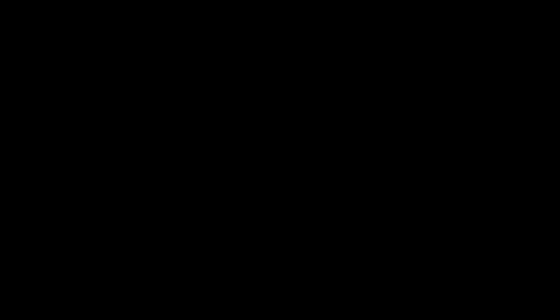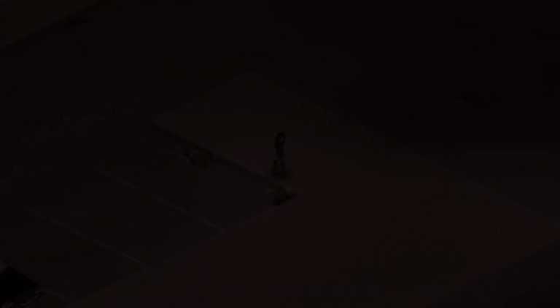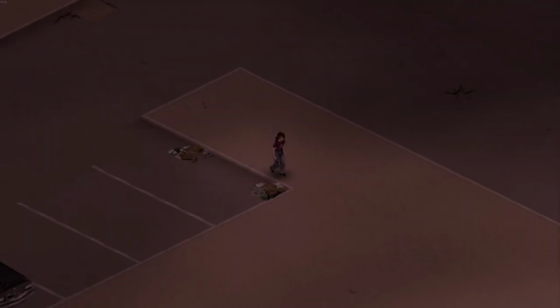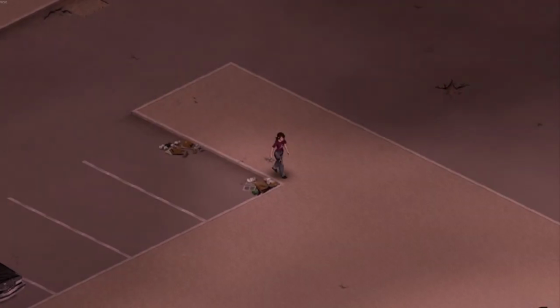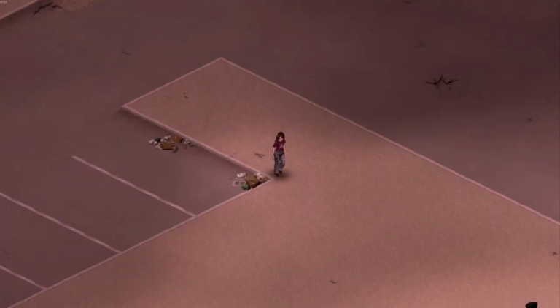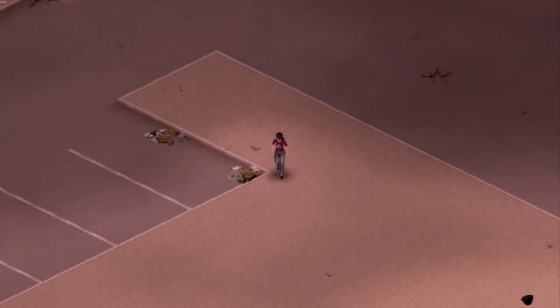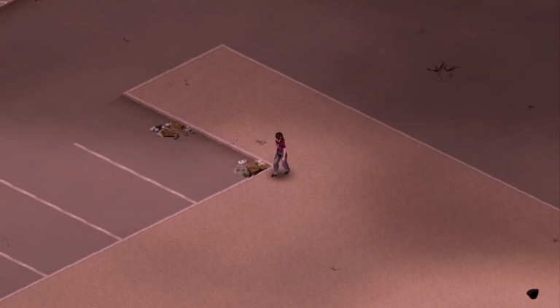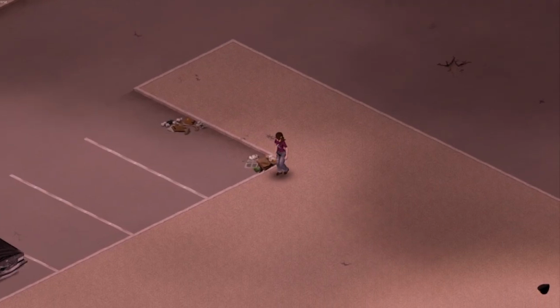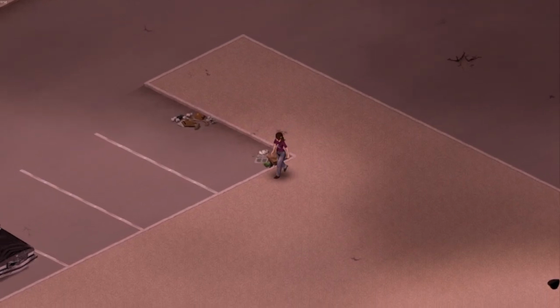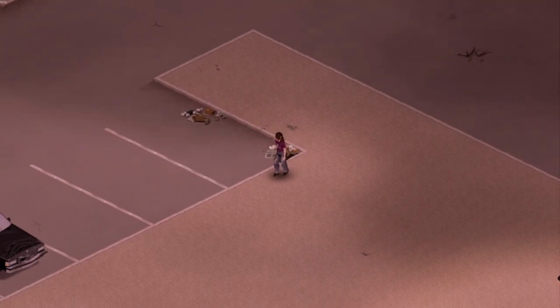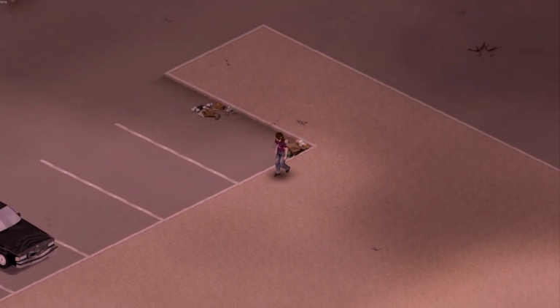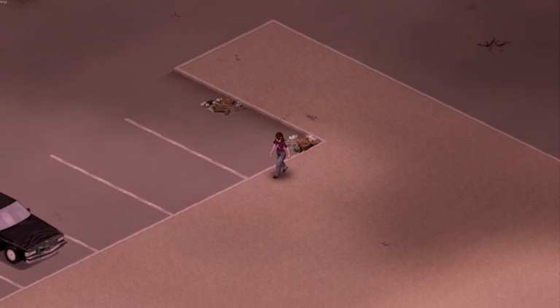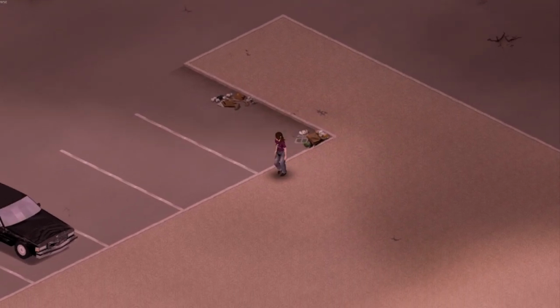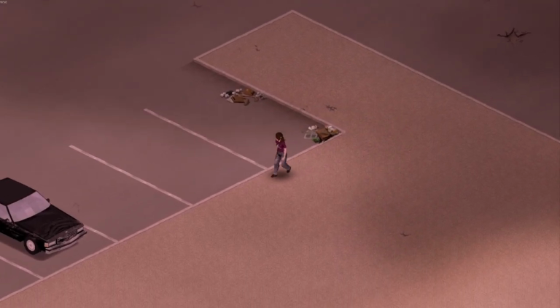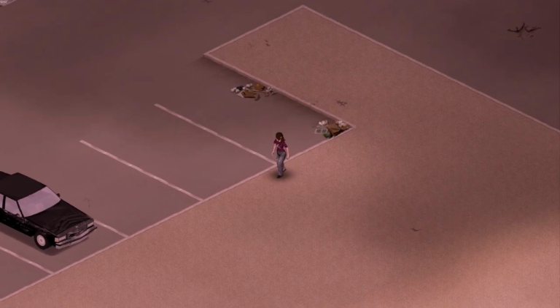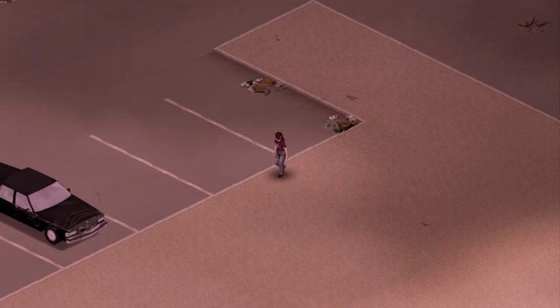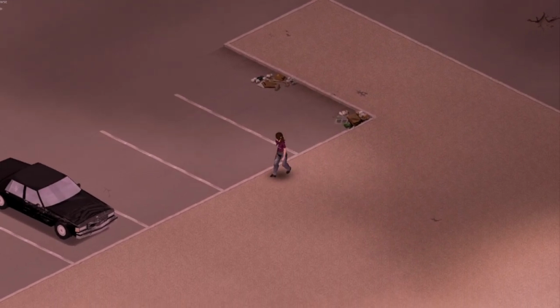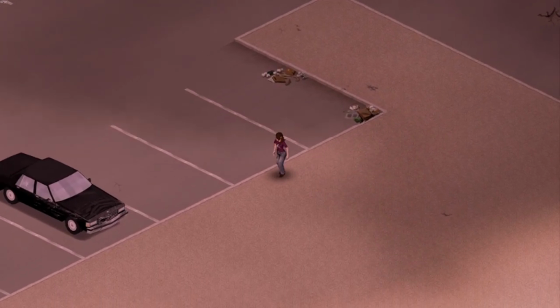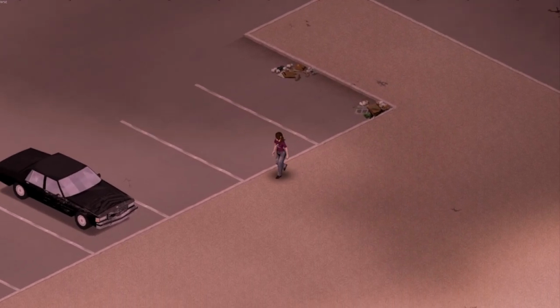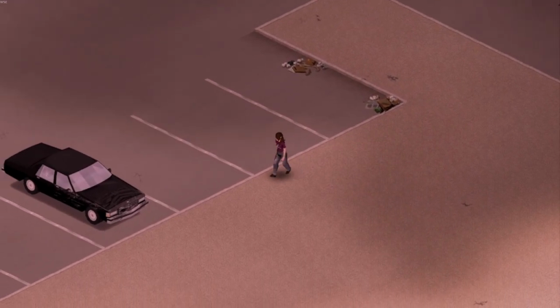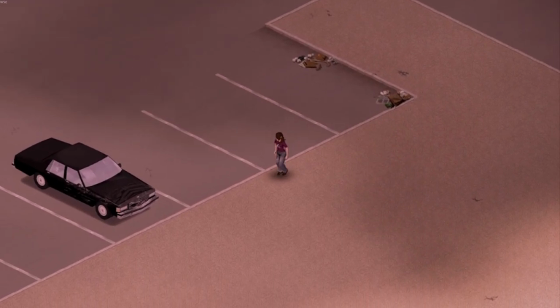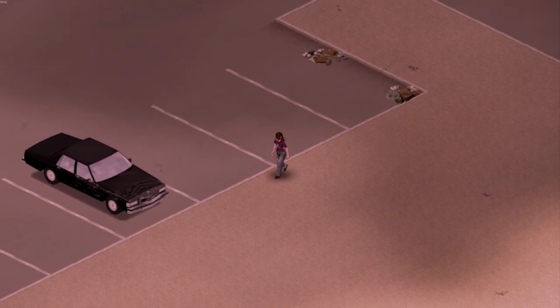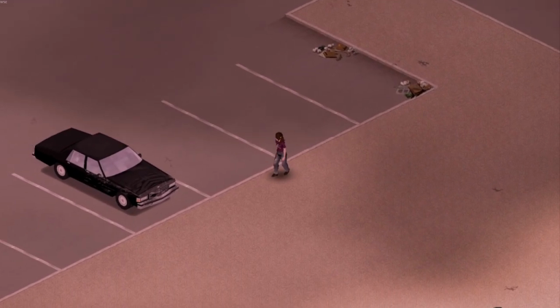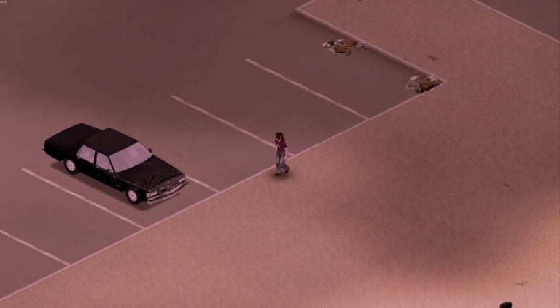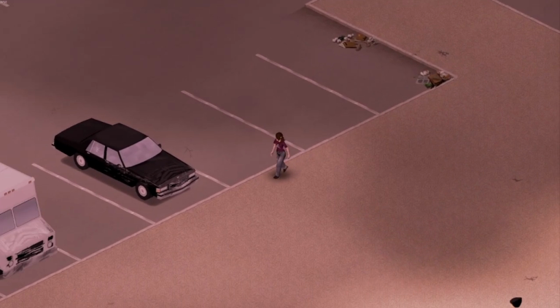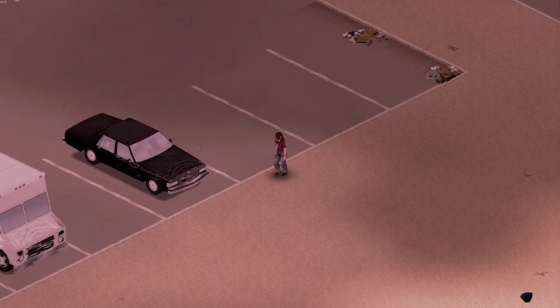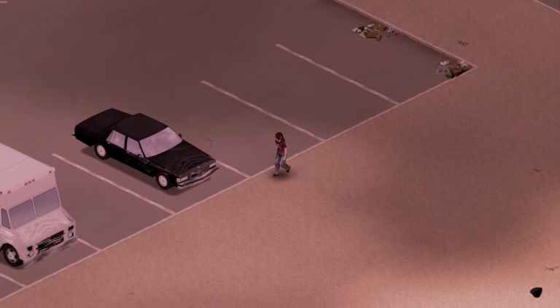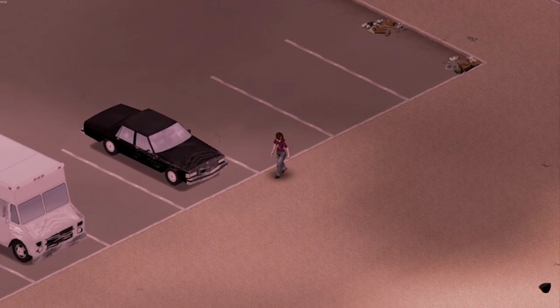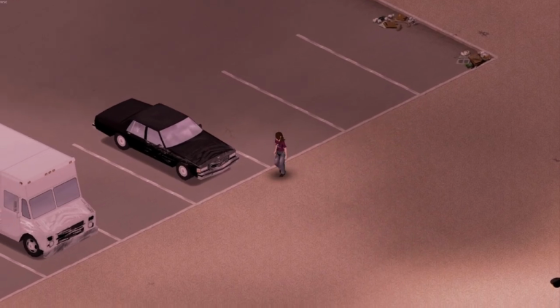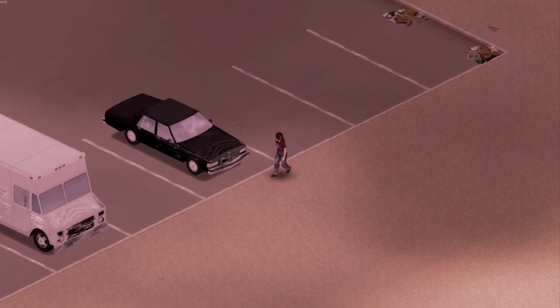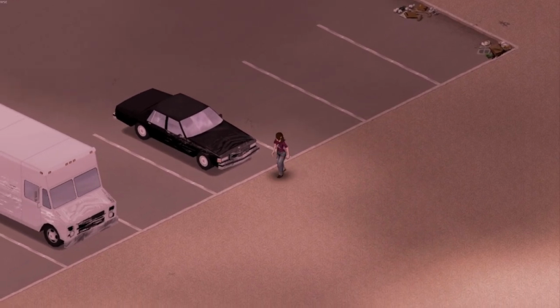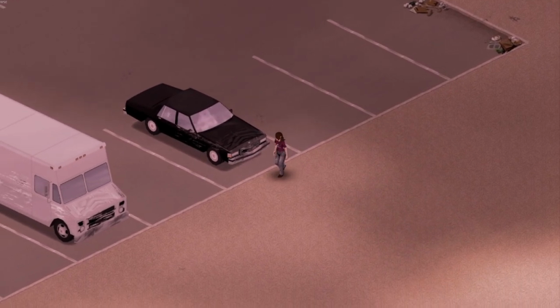Hey there, Buds! Welcome back to another episode of Project Zomboid House Flip. My name is Damian Darkside.